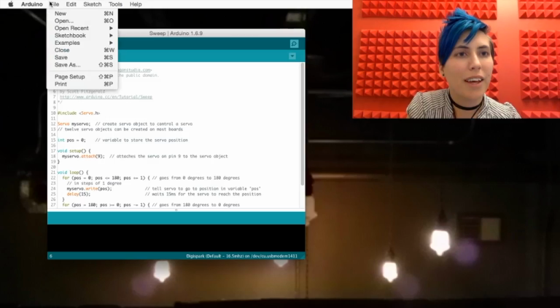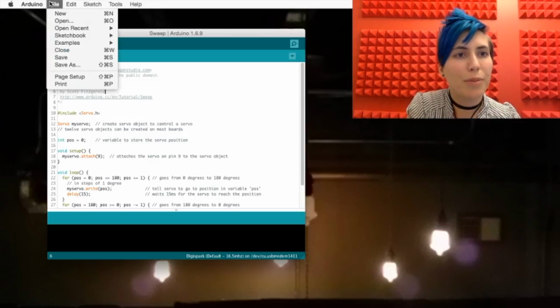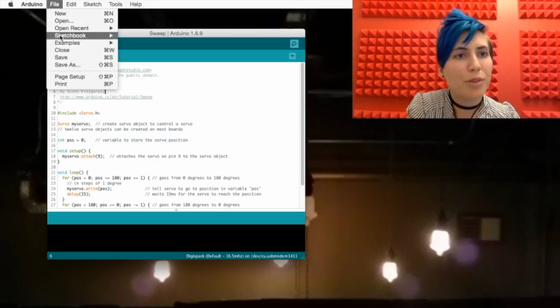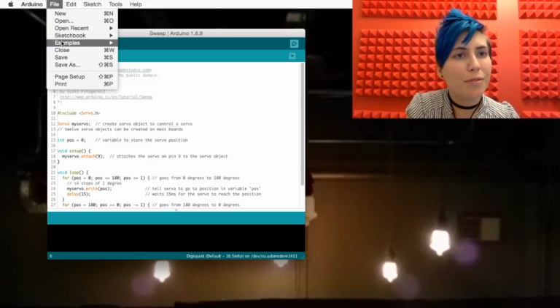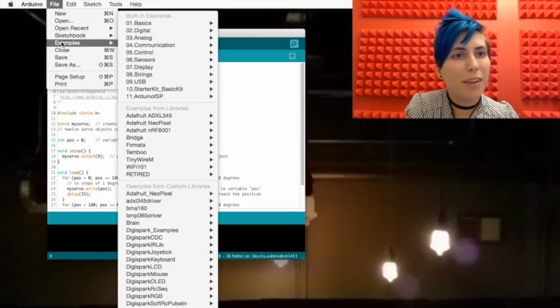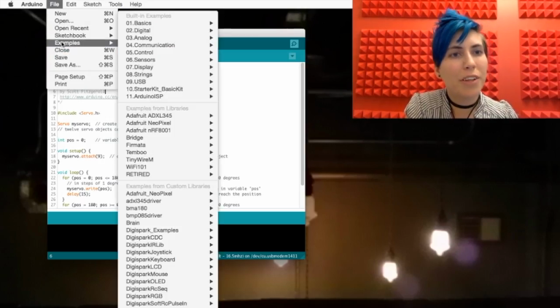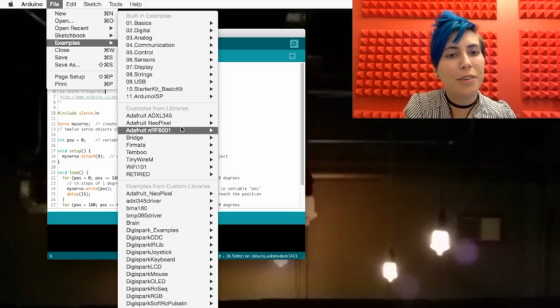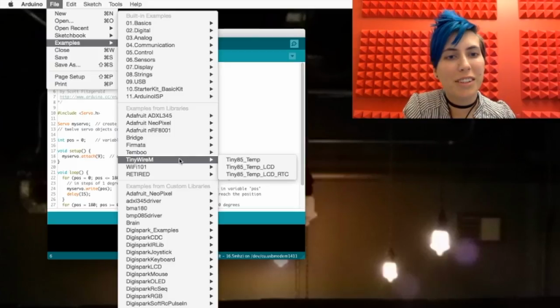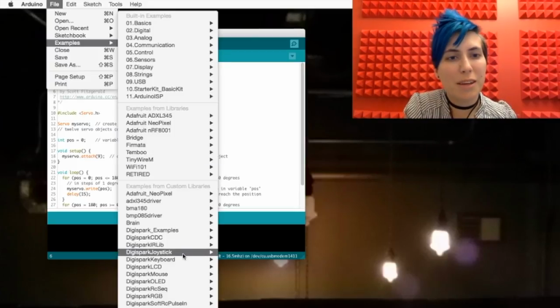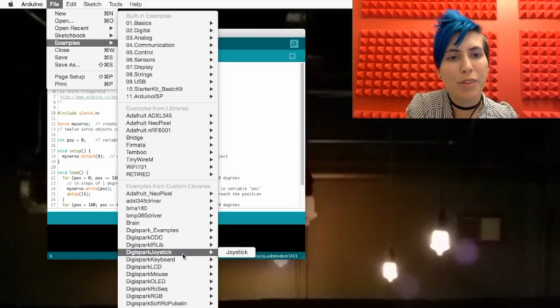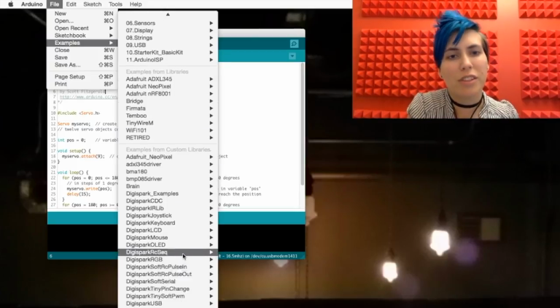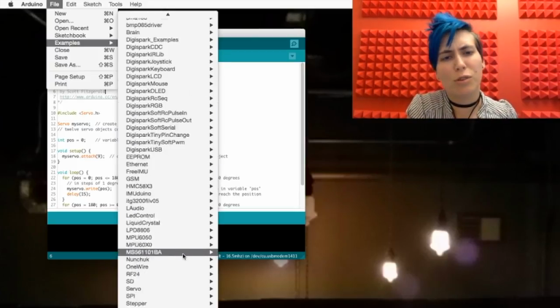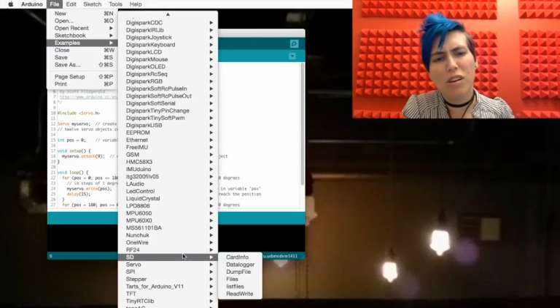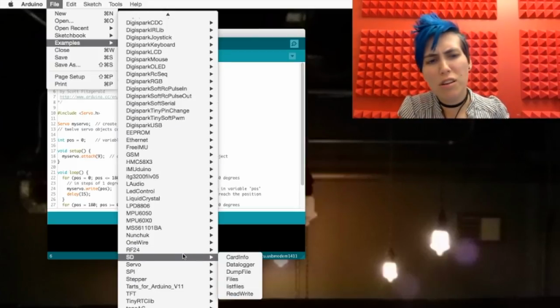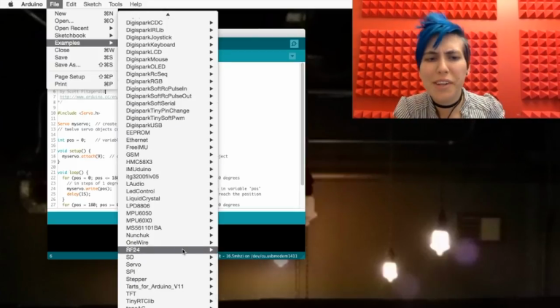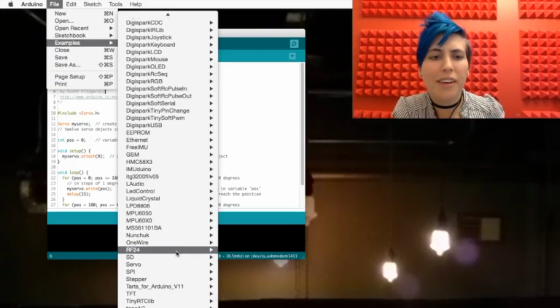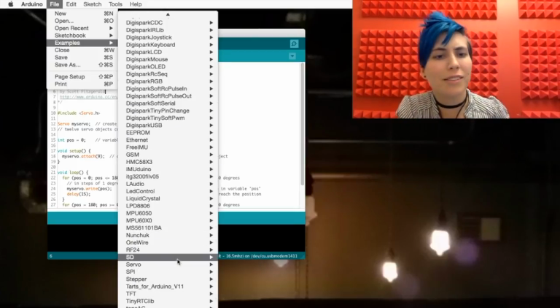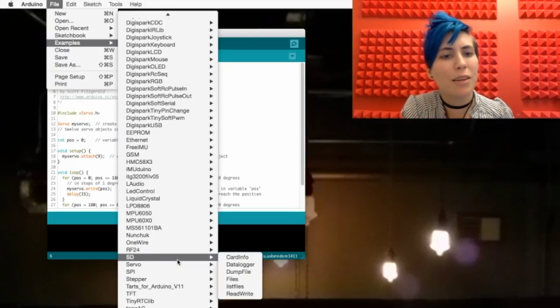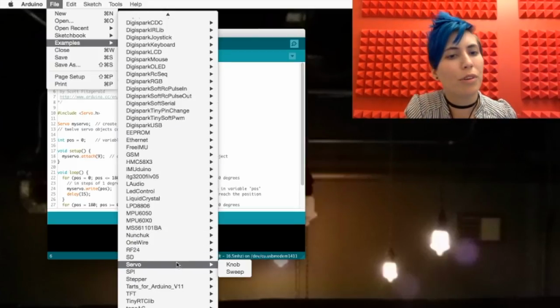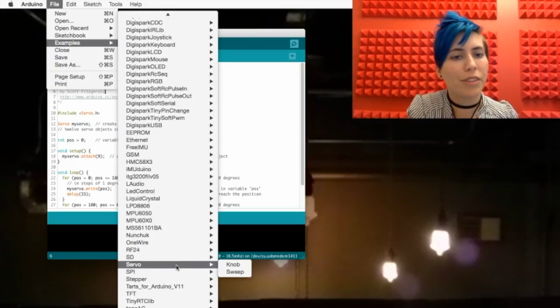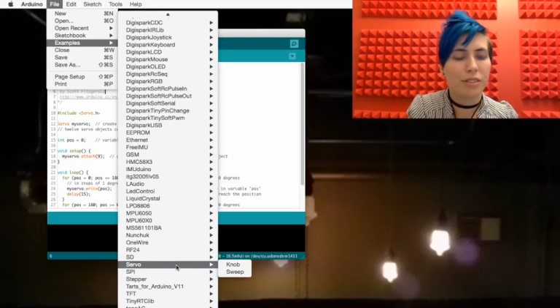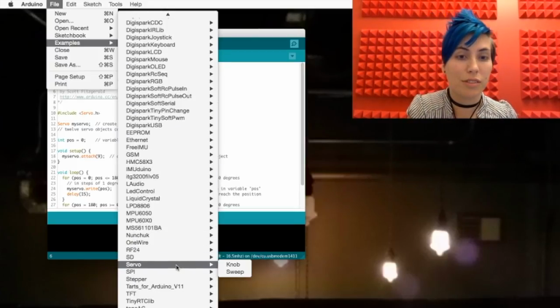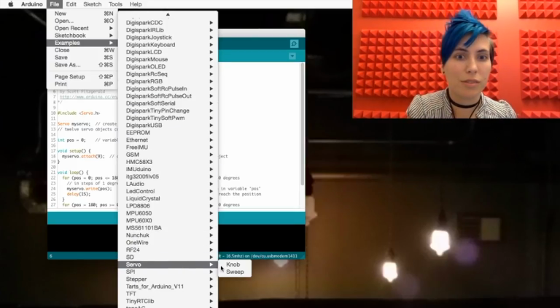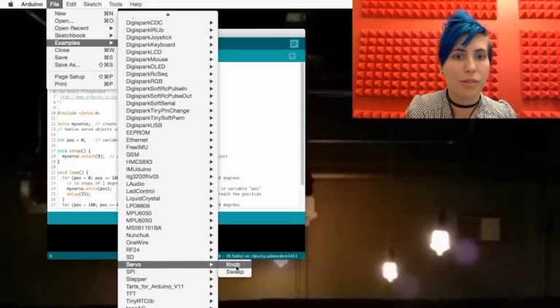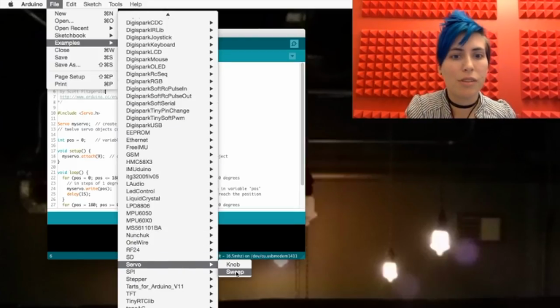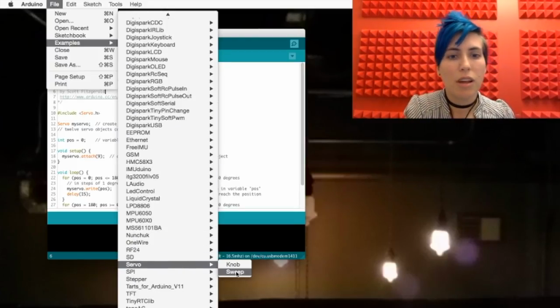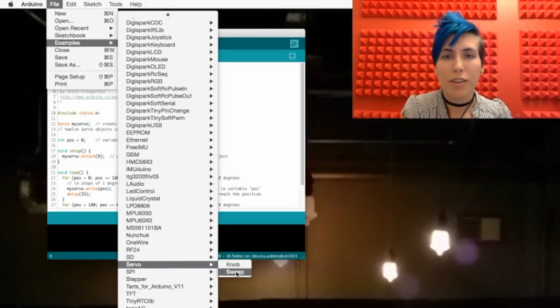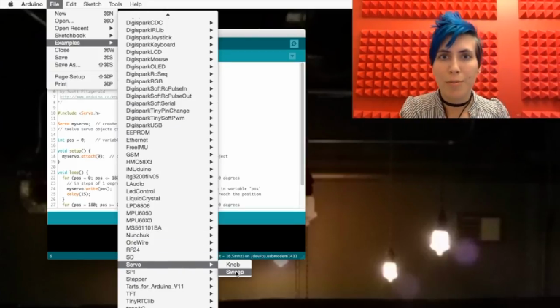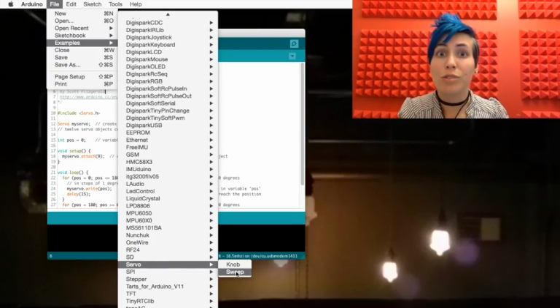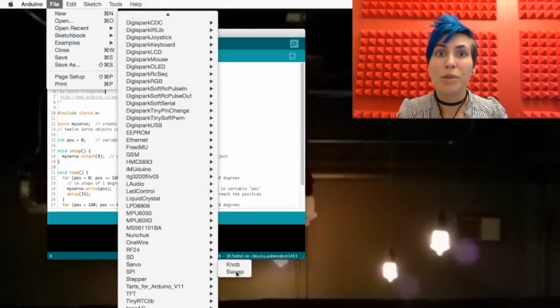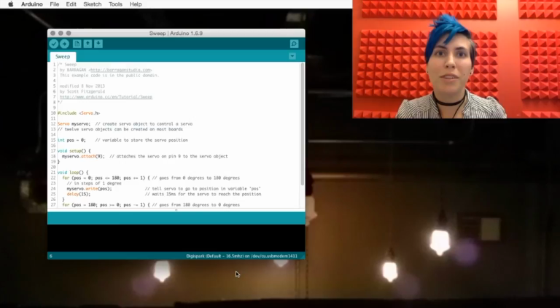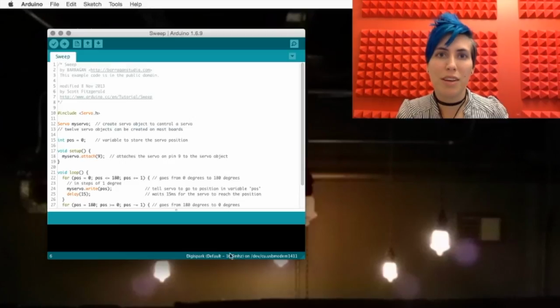Head up to your file menu, examples, and then scroll all the way down in libraries to Servo. Grab the sweep example.